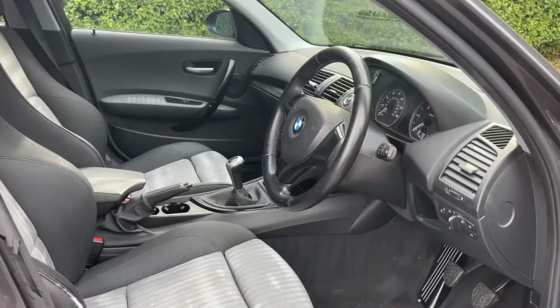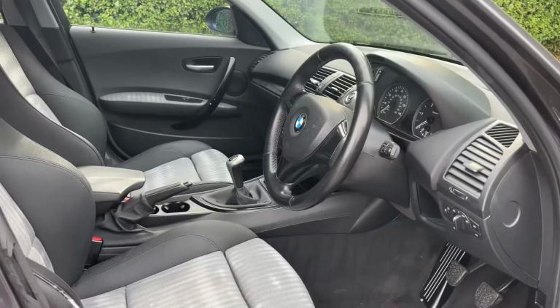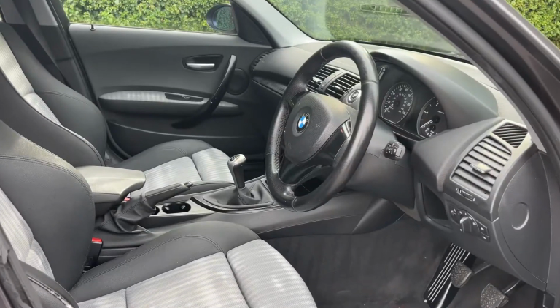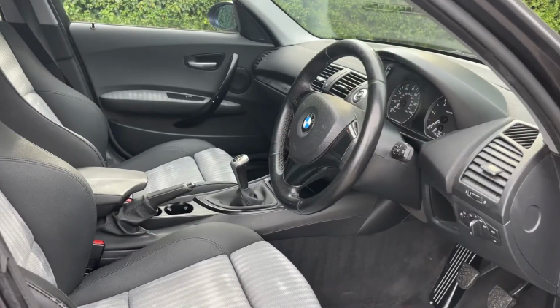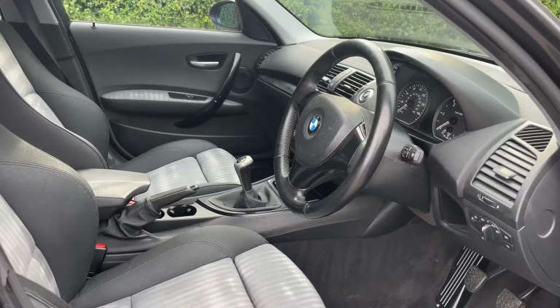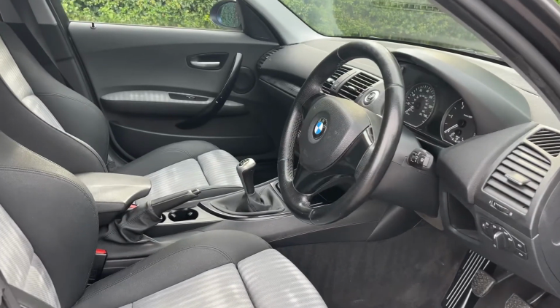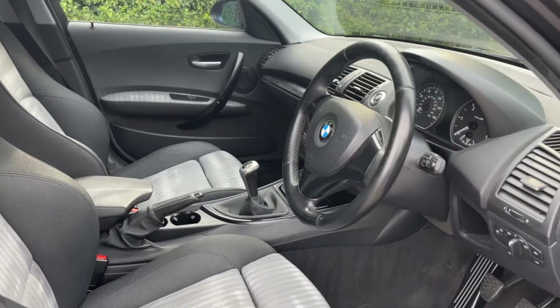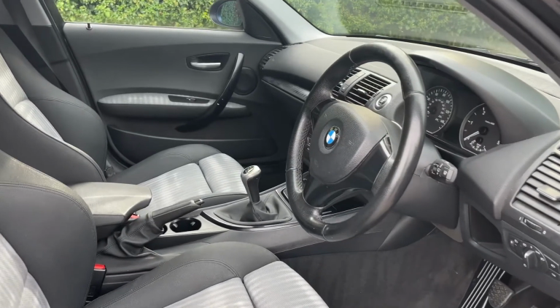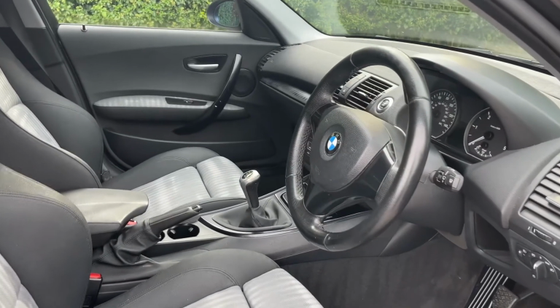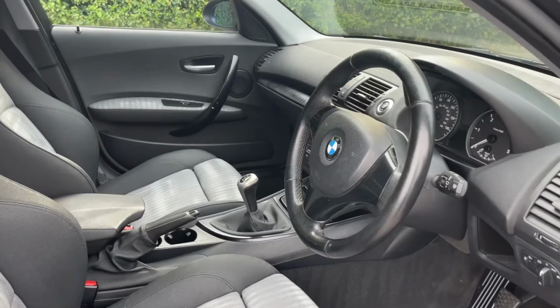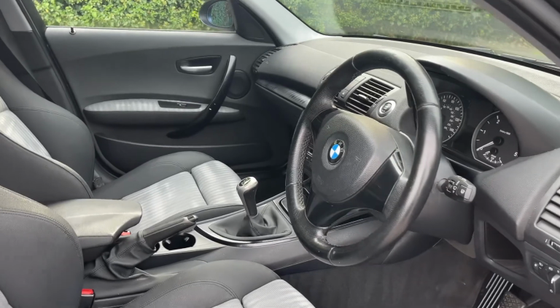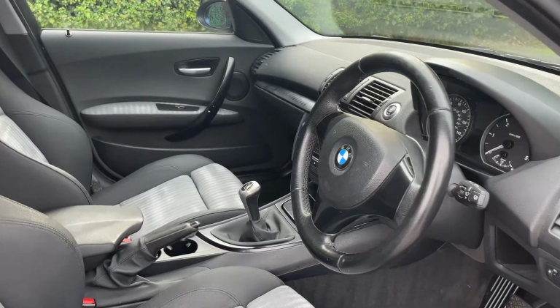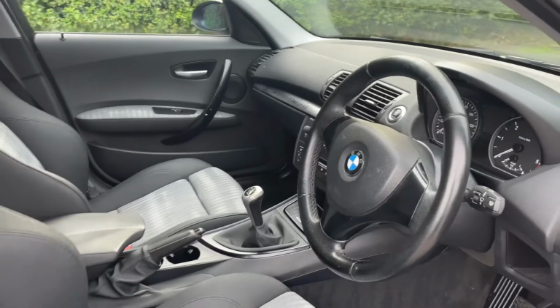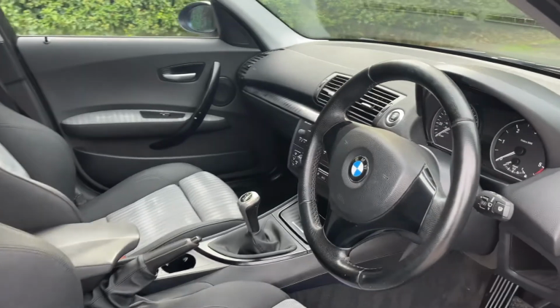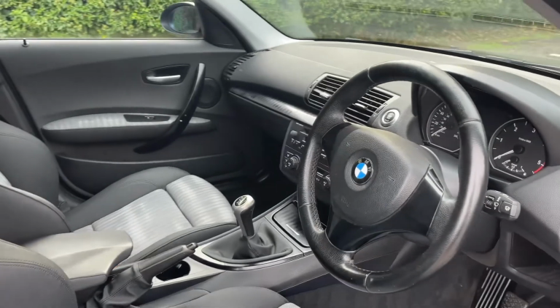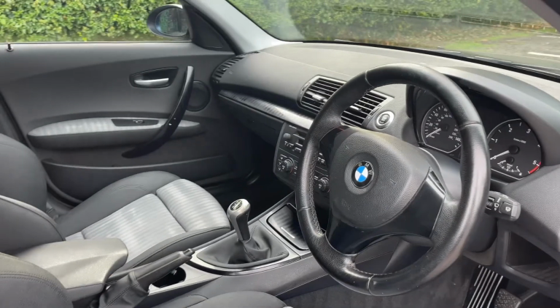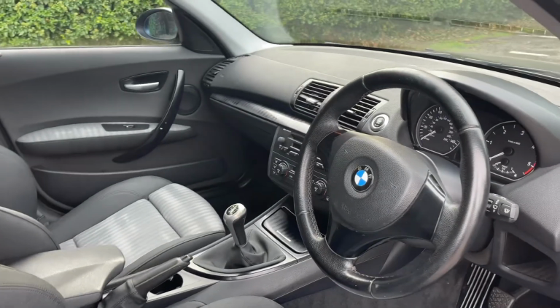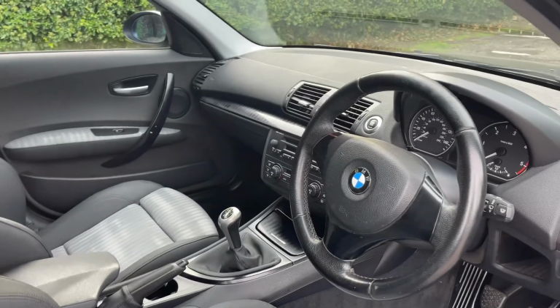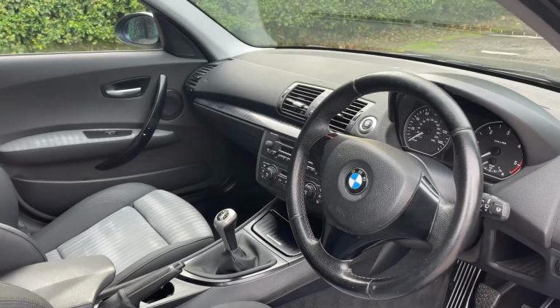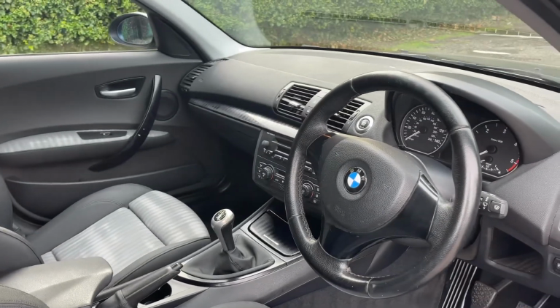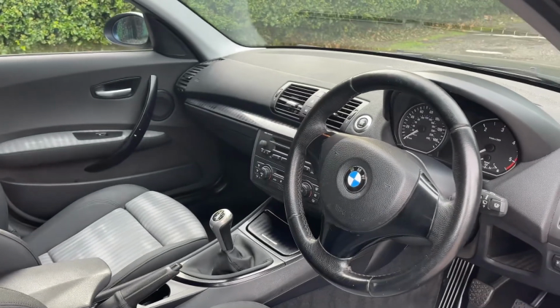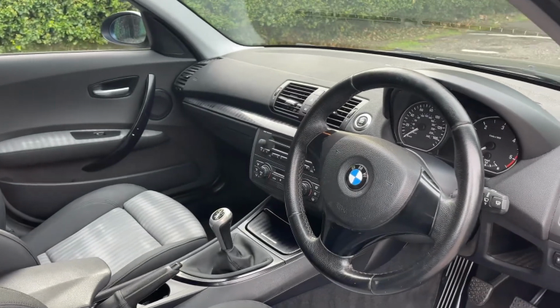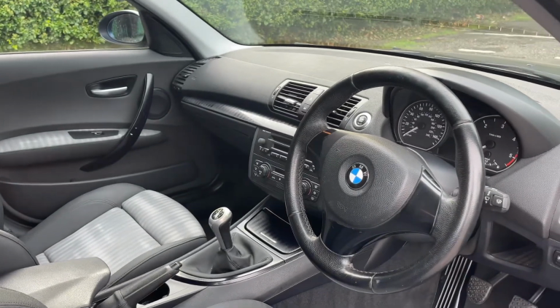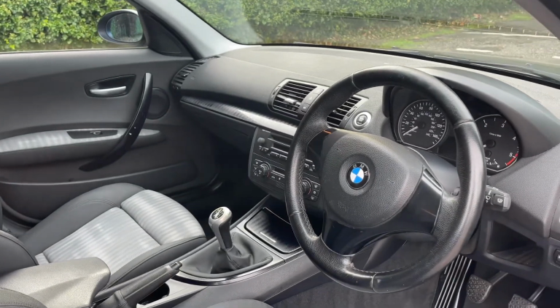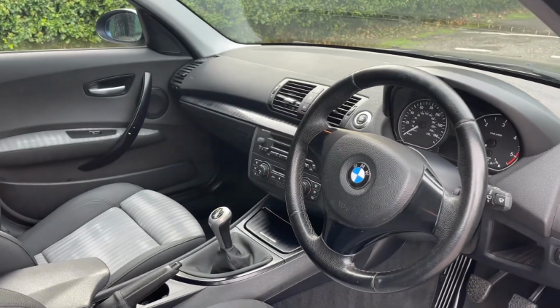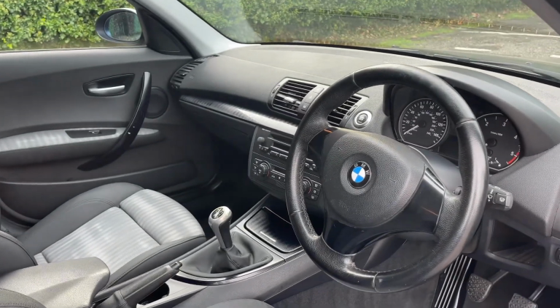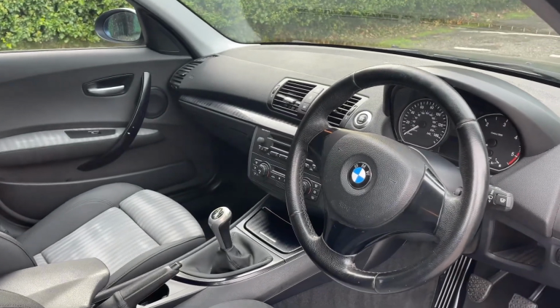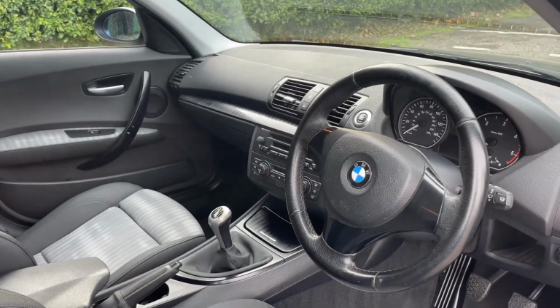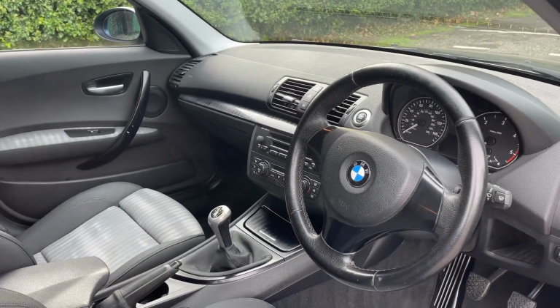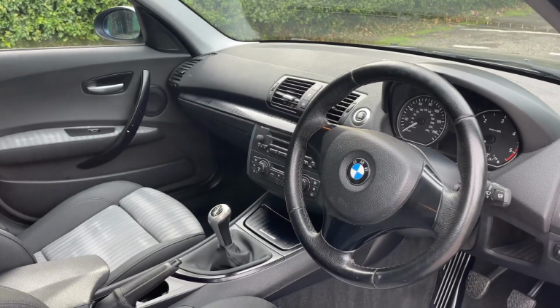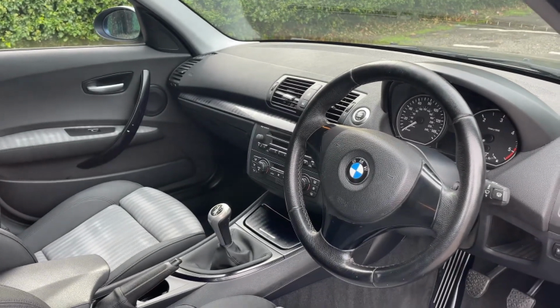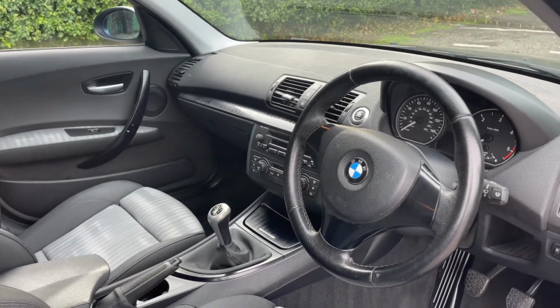Just briefly before we climb in, I think it's well worth seeing the interior from its exterior point of view. There's plenty to run through on the dashboard so let's hop in and we'll do that now.